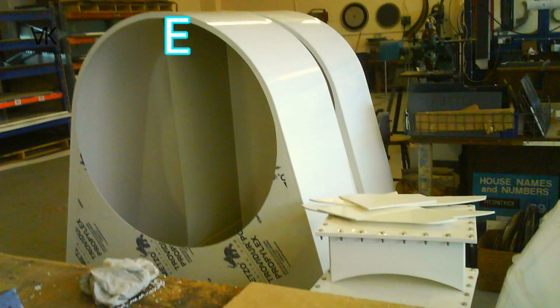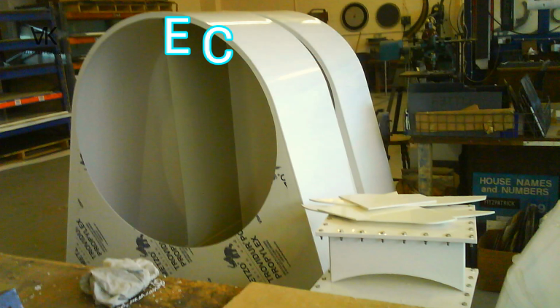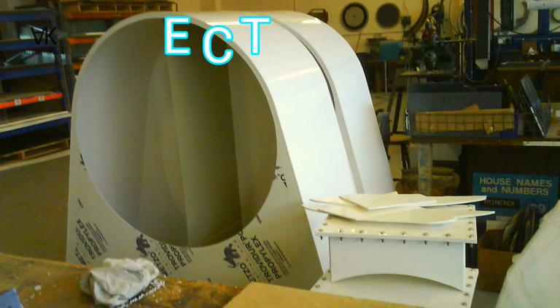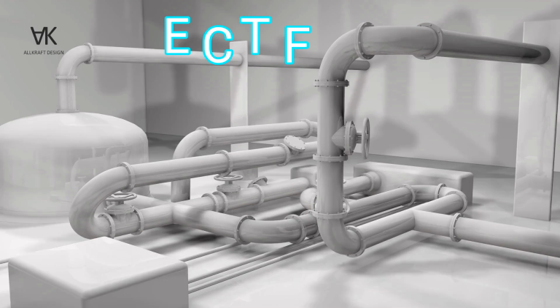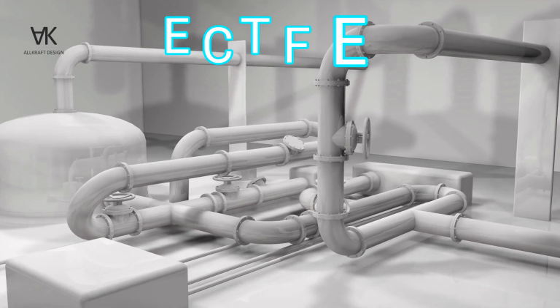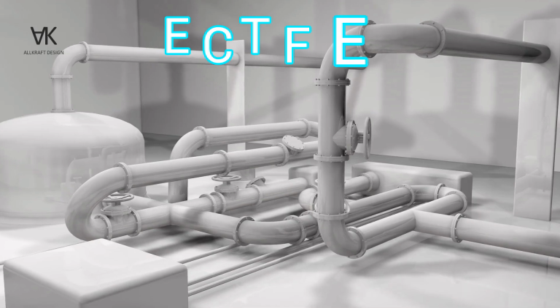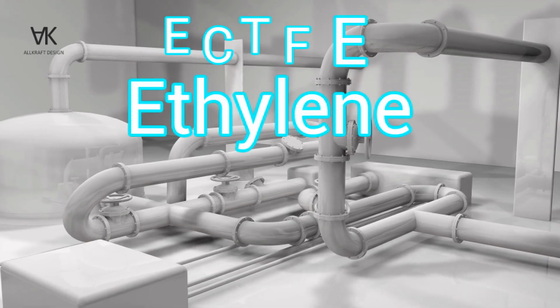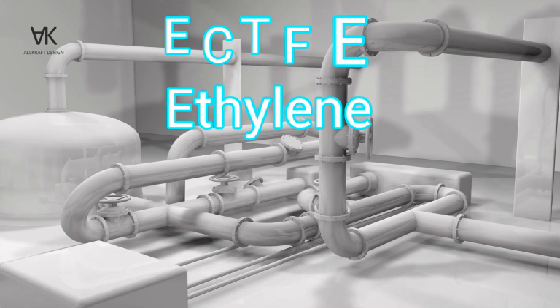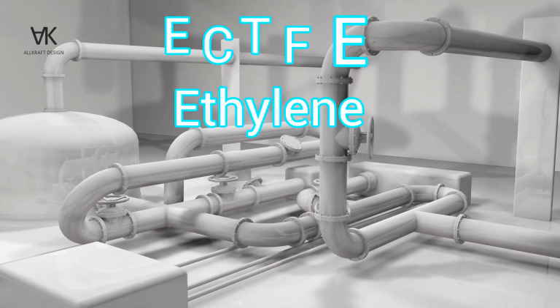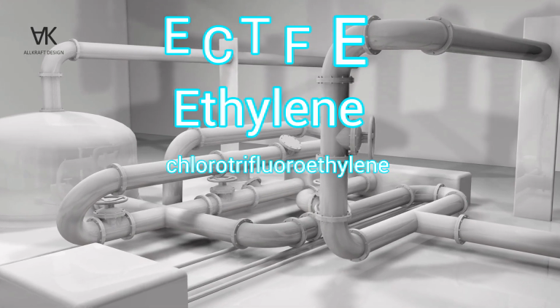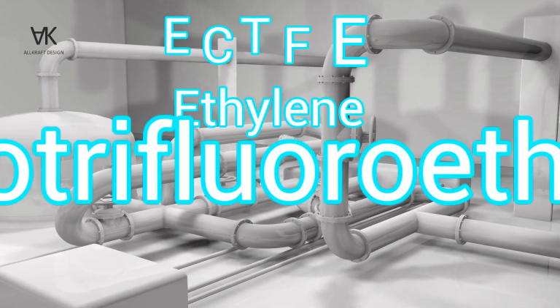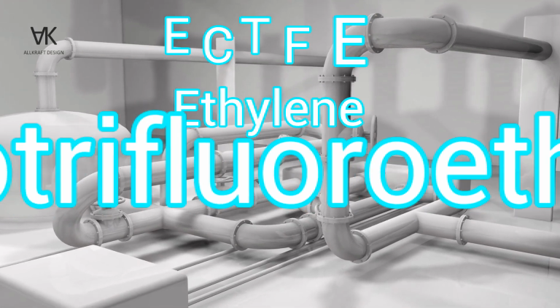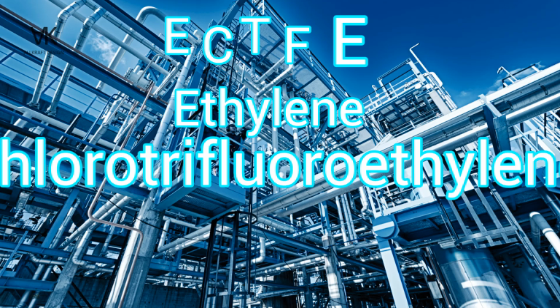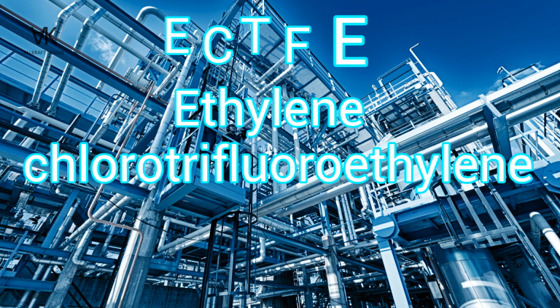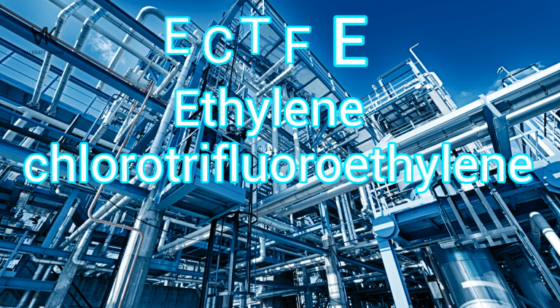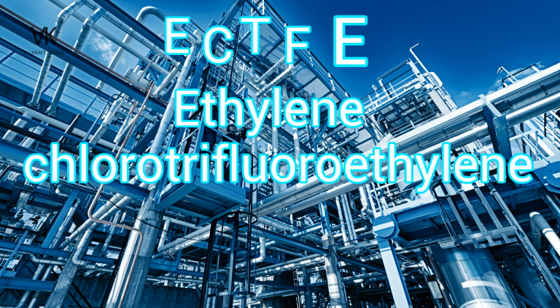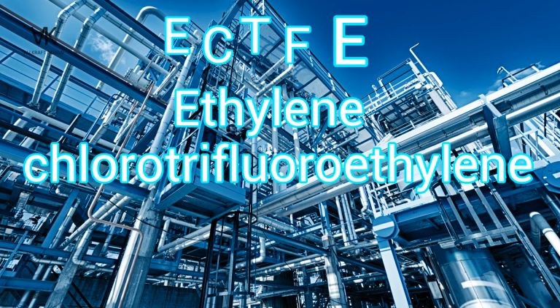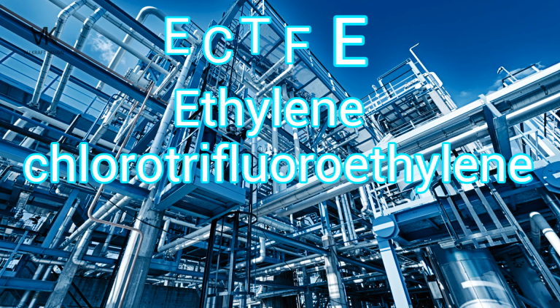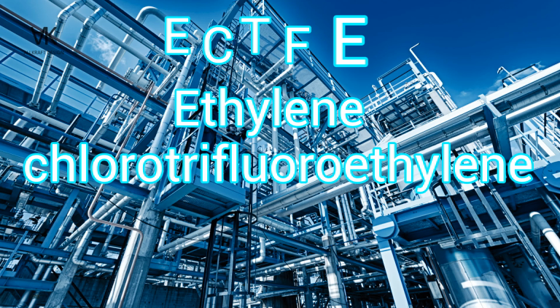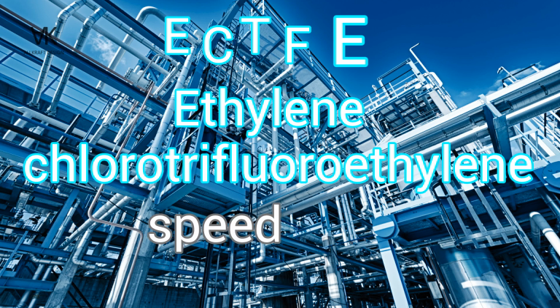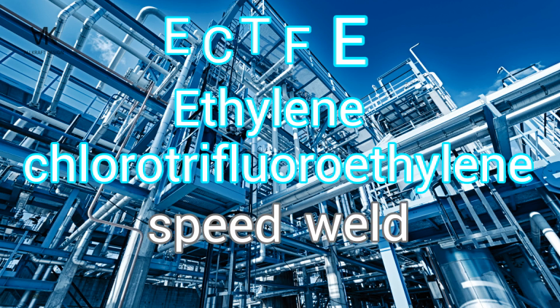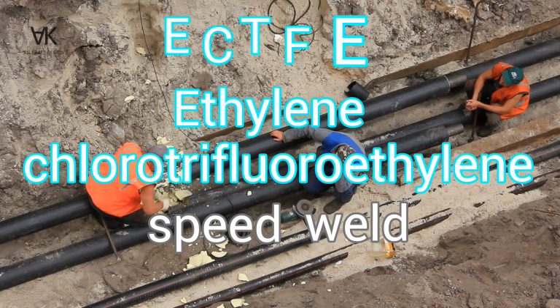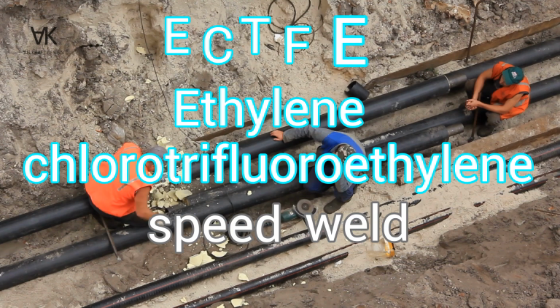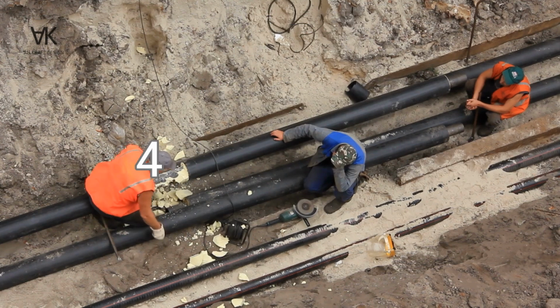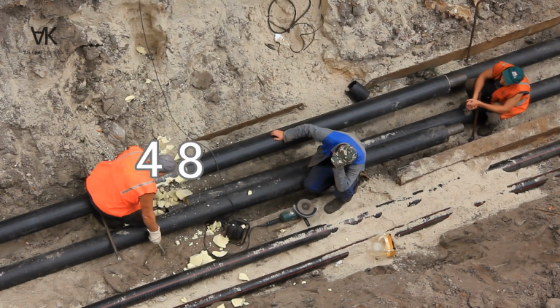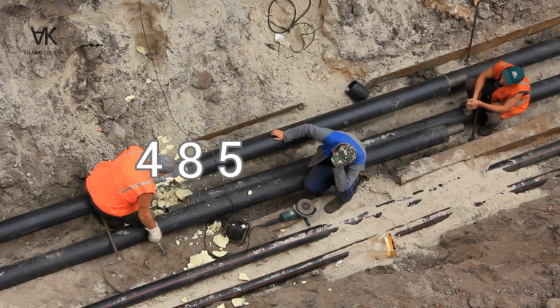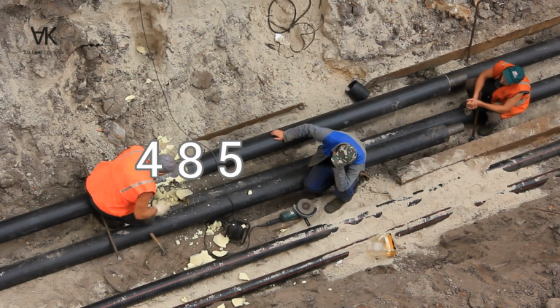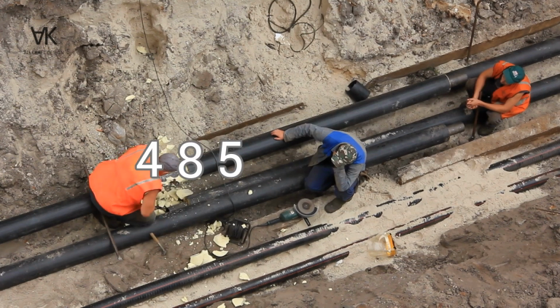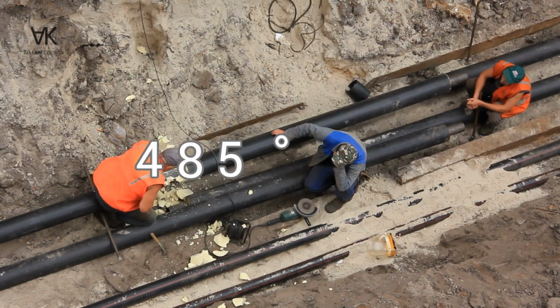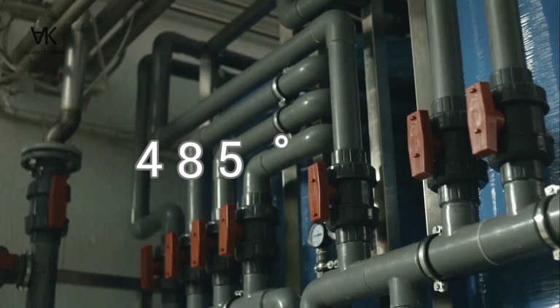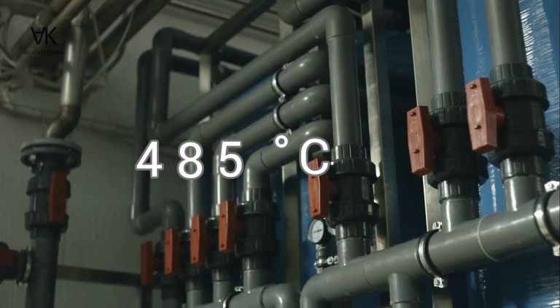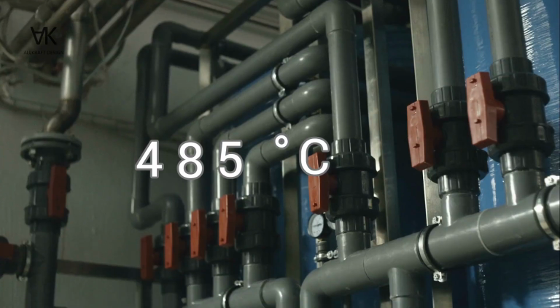ECTFE, ethylene chlorotrifluoroethylene: speed weld 485 degrees Celsius.